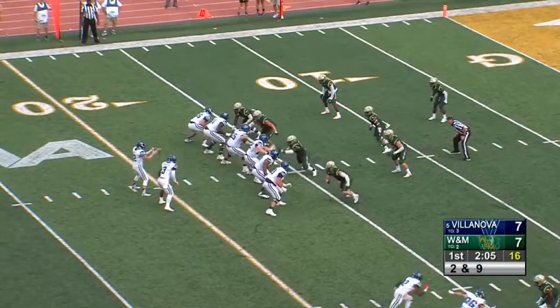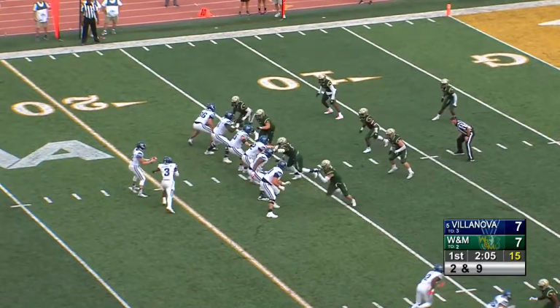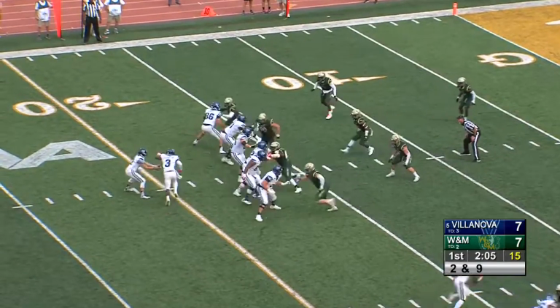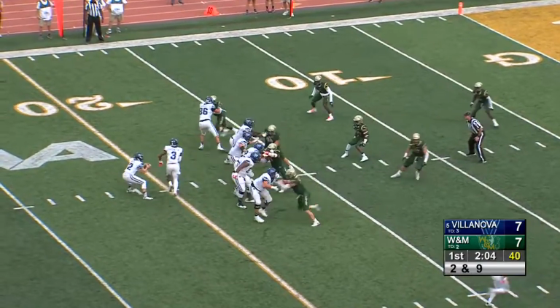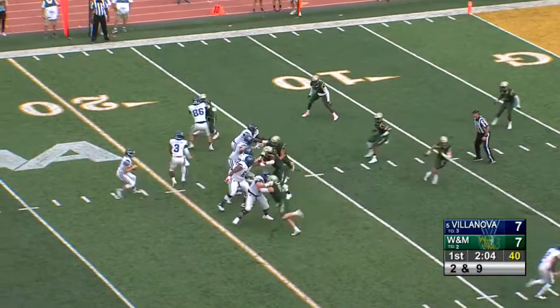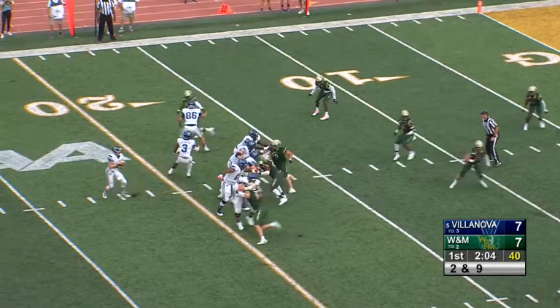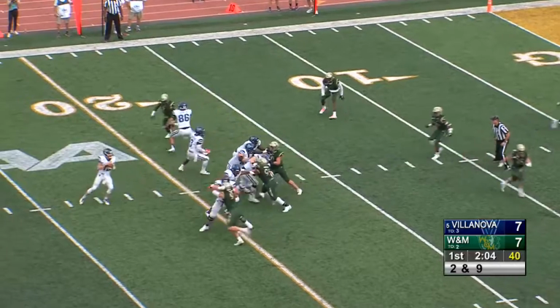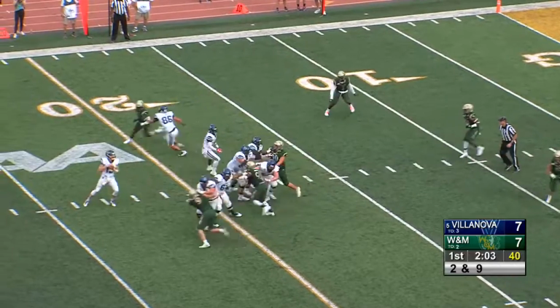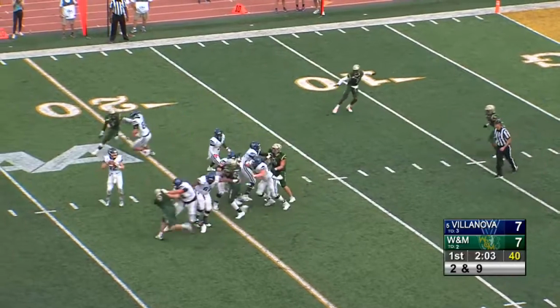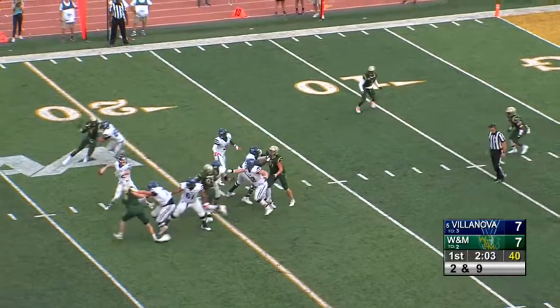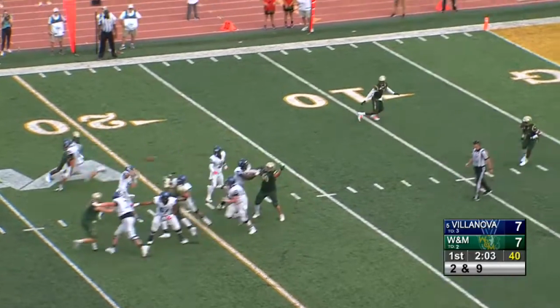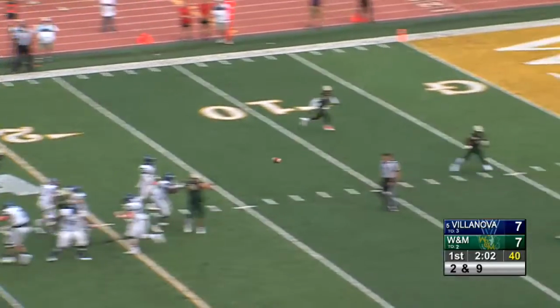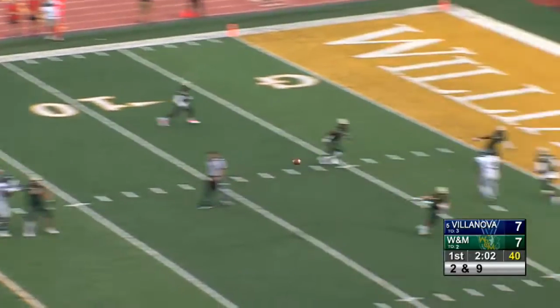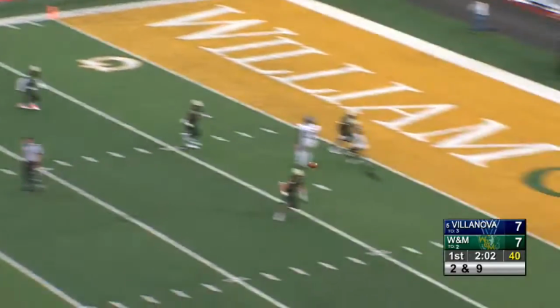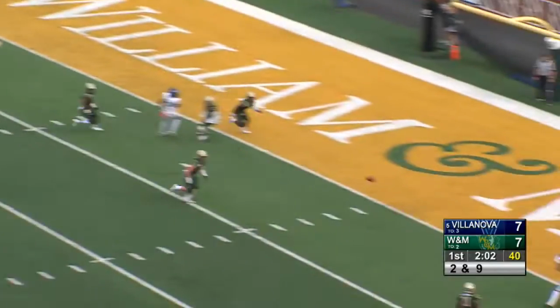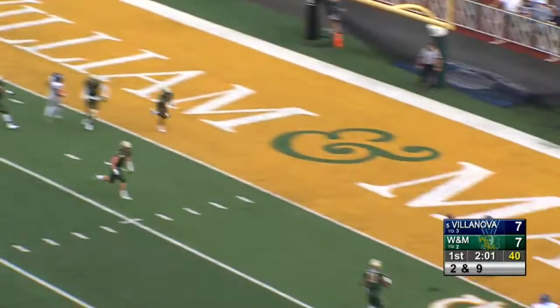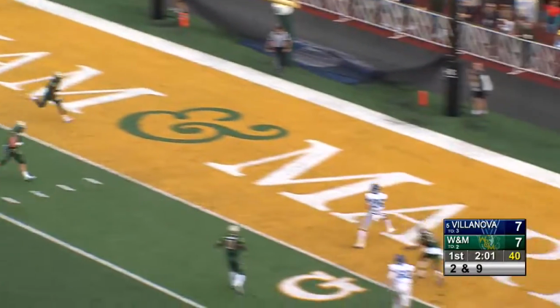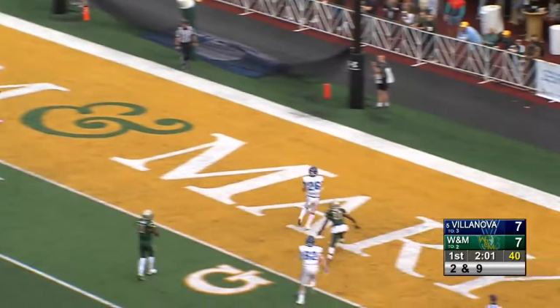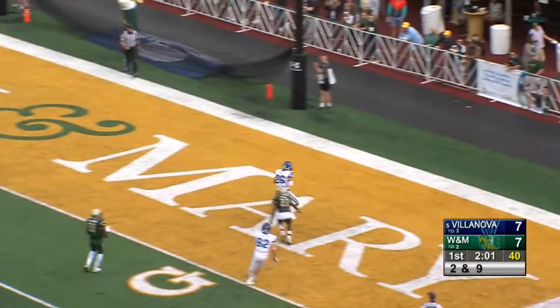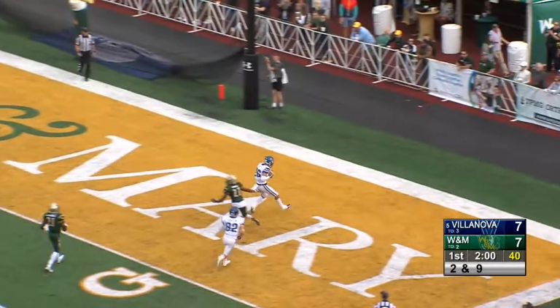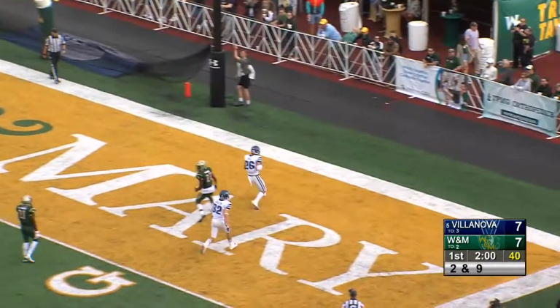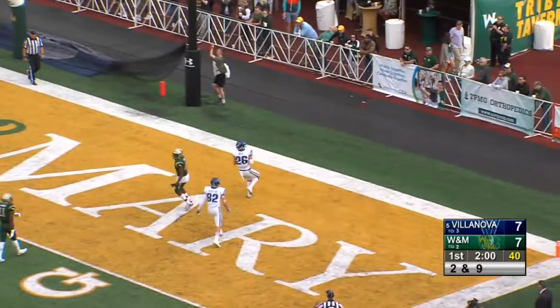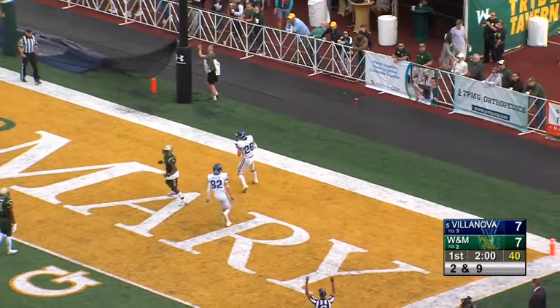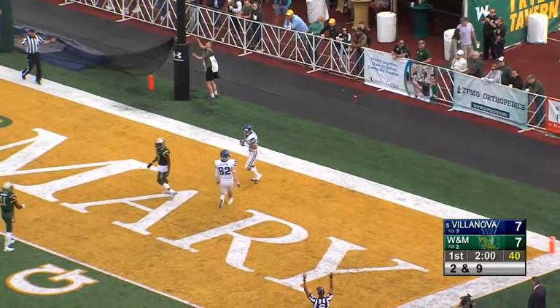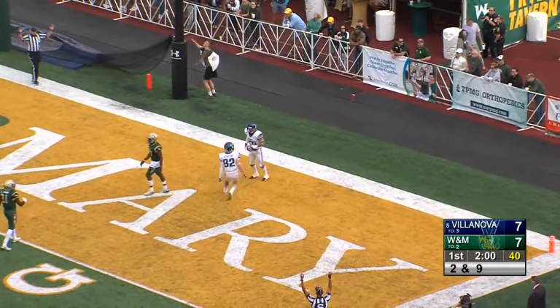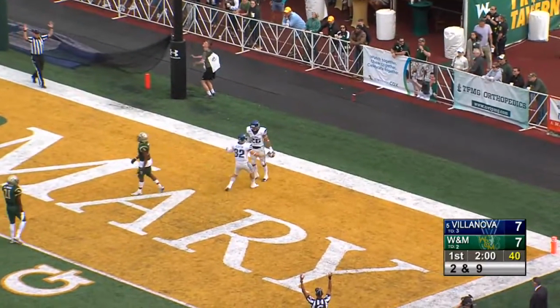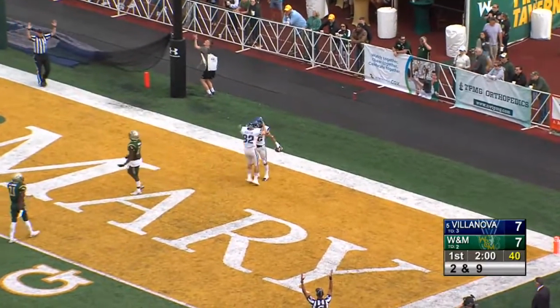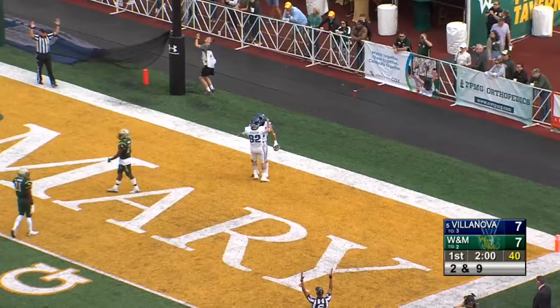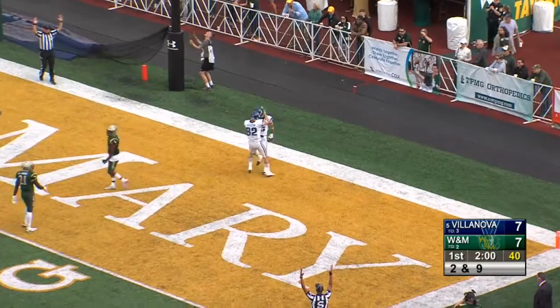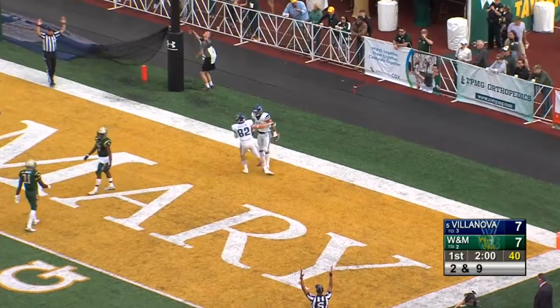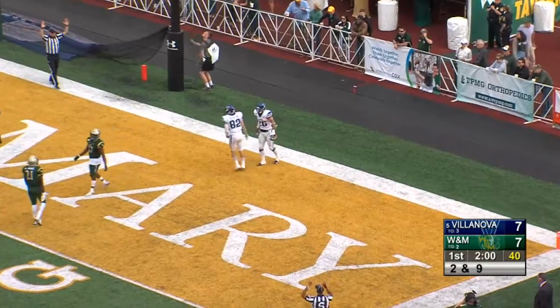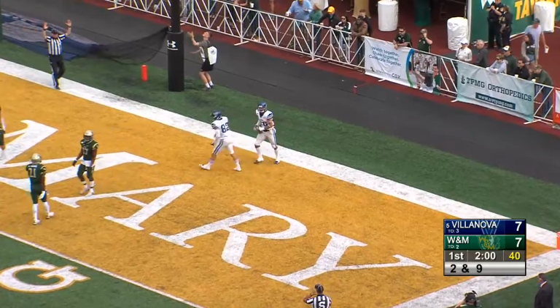With three wide outs to the right side, fake of a handoff, throwing it right side — wide open in the end zone — touchdown Villanova!